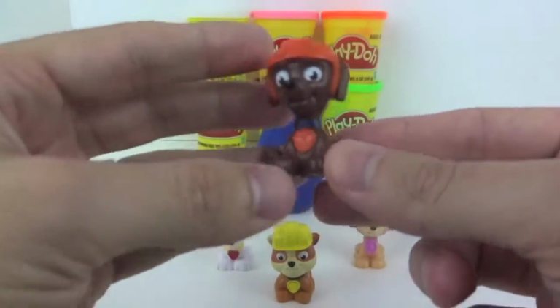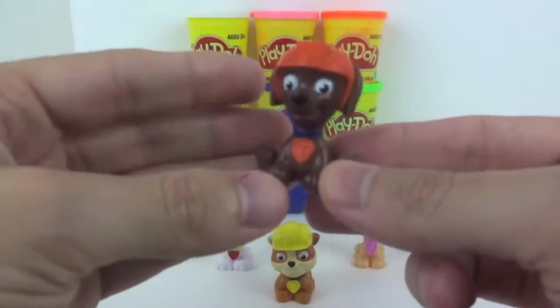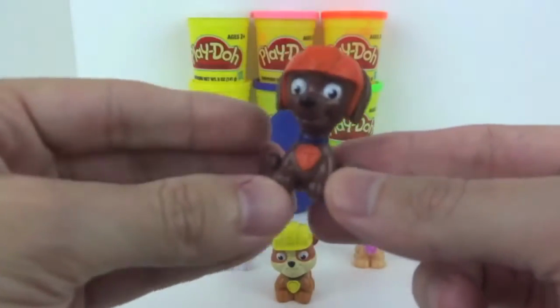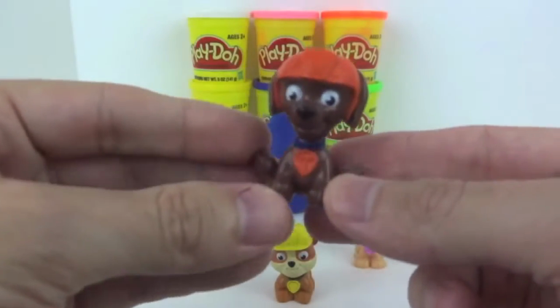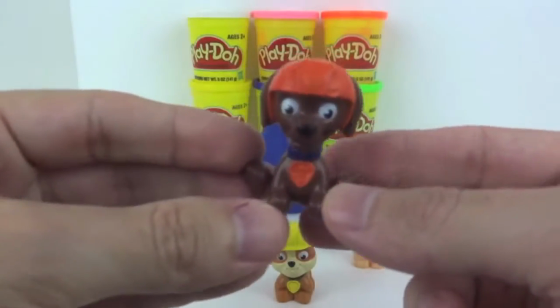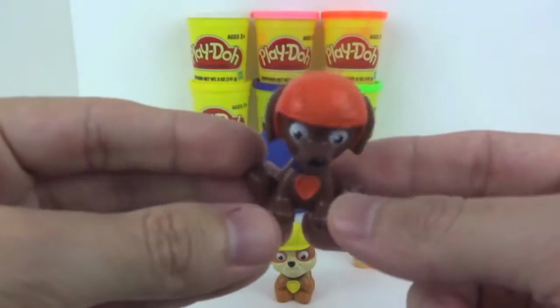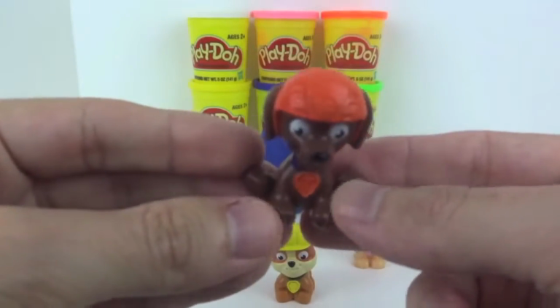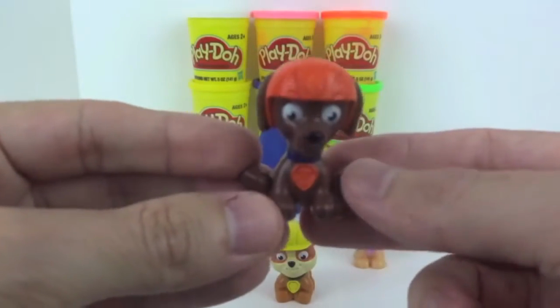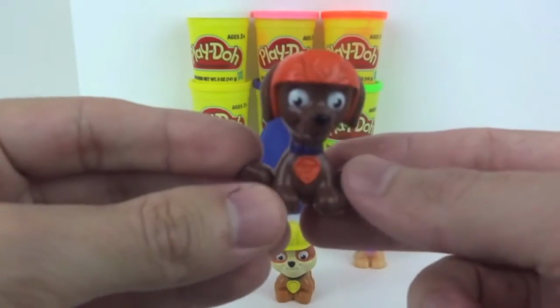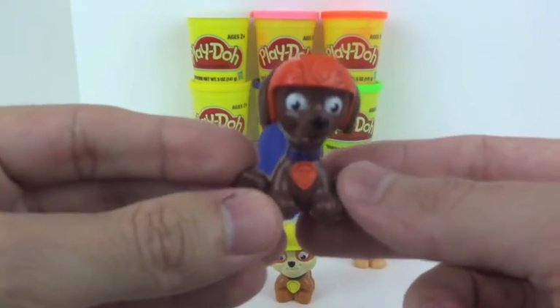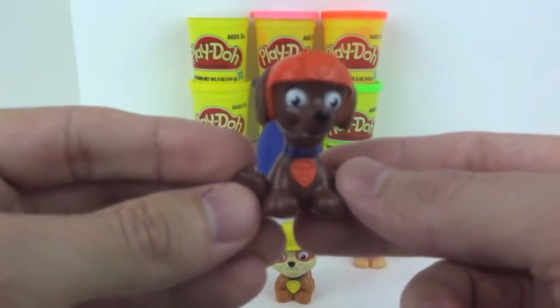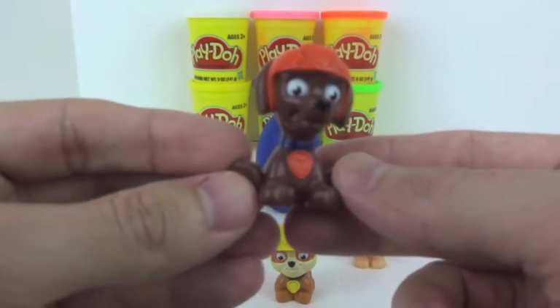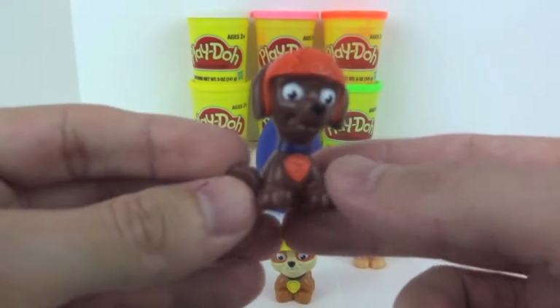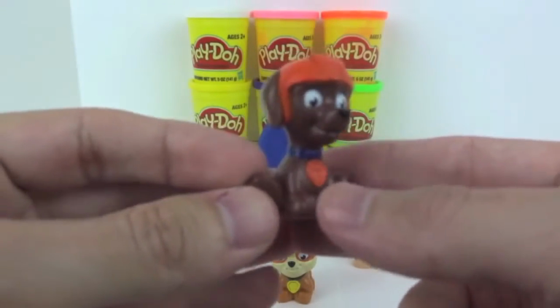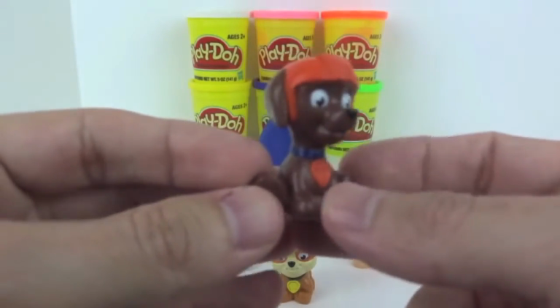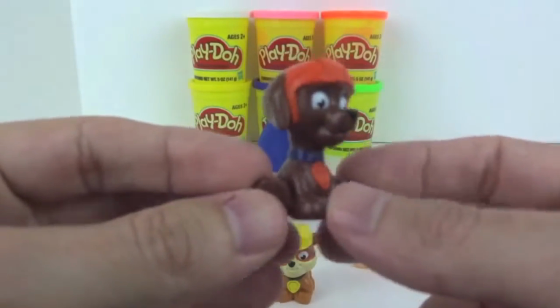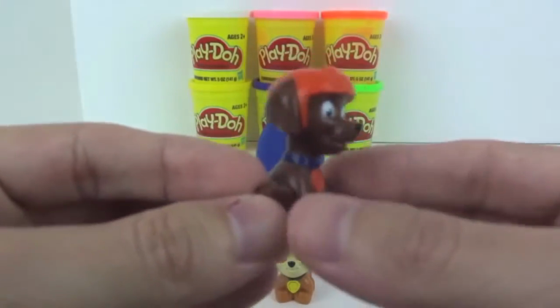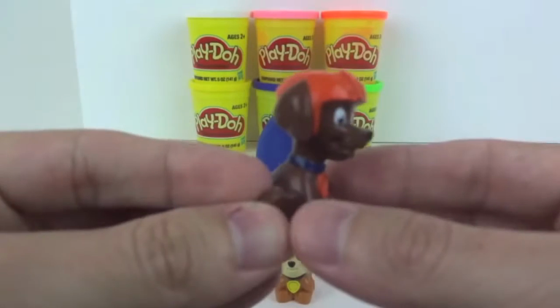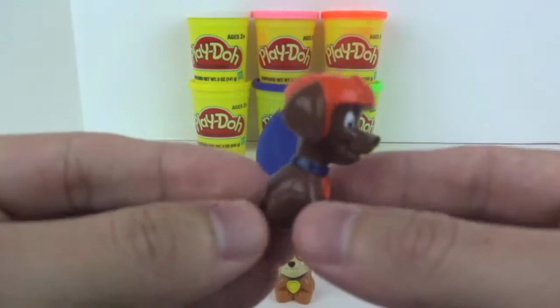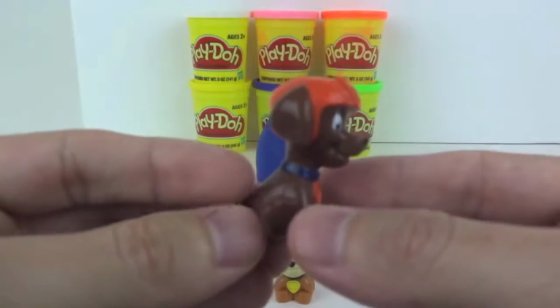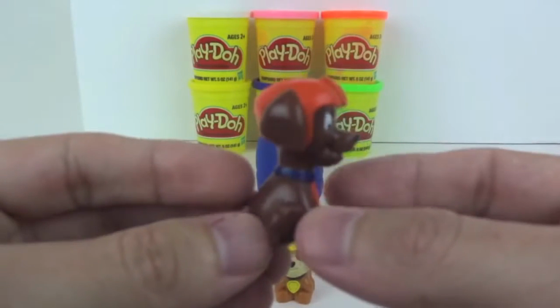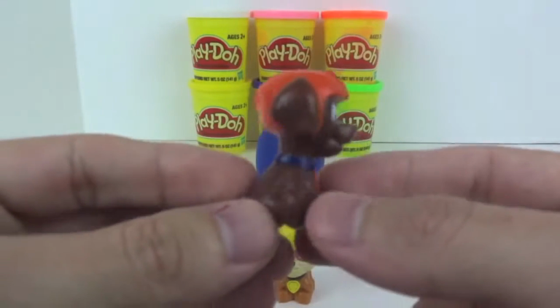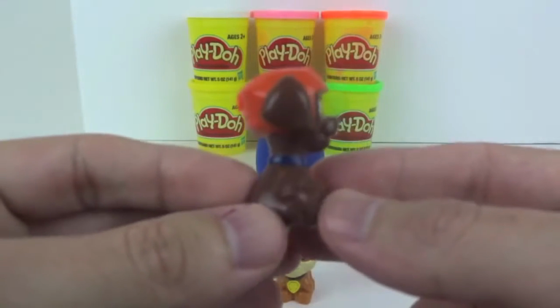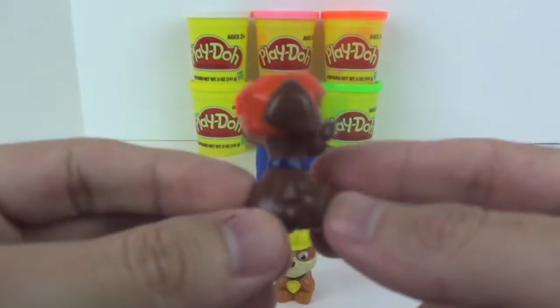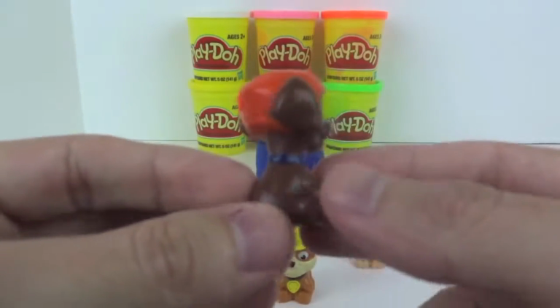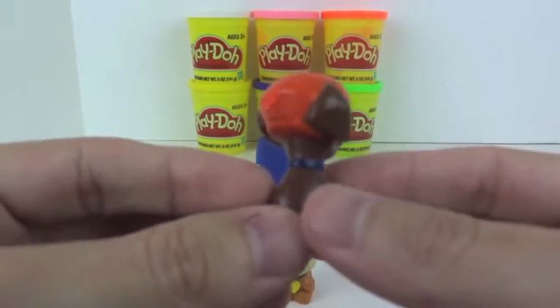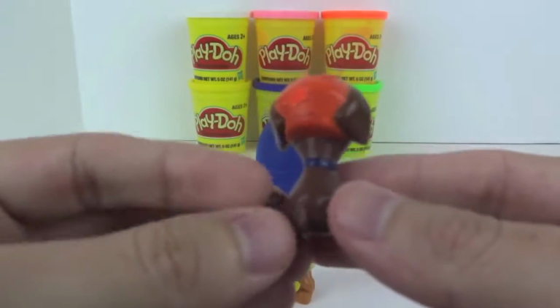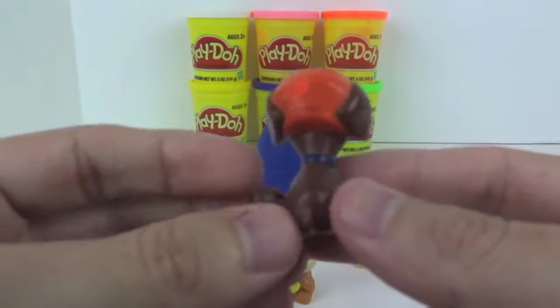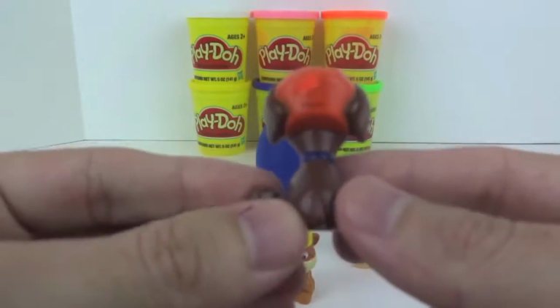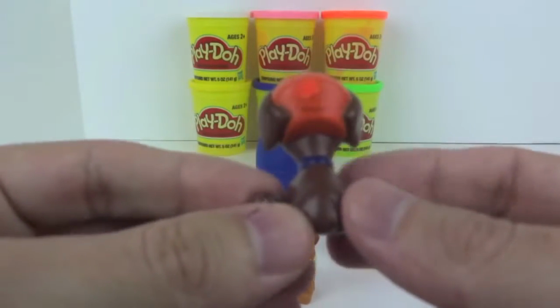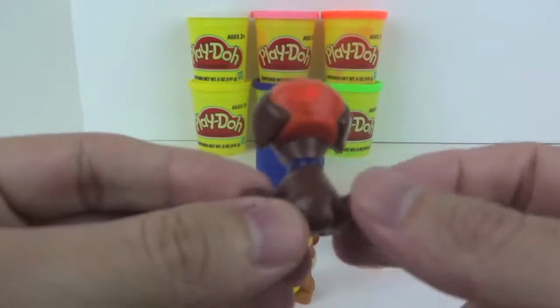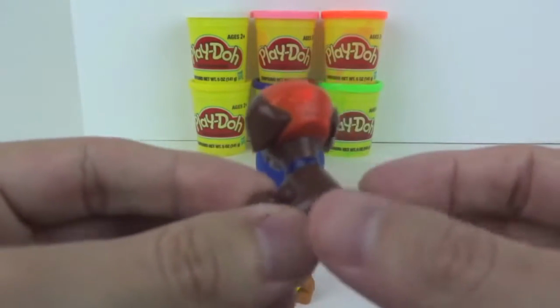Next we have Zuma. Zuma is a Chocolate Labrador Retriever puppy. His main color is orange.